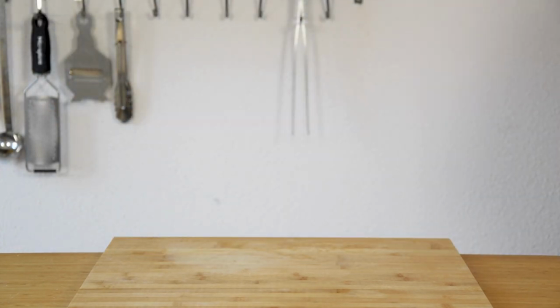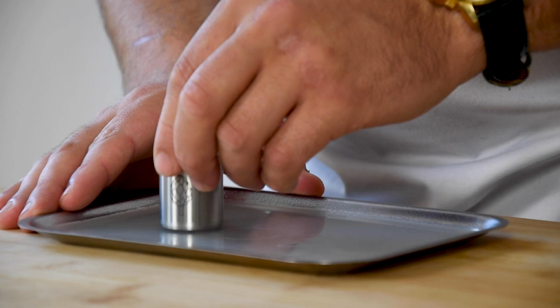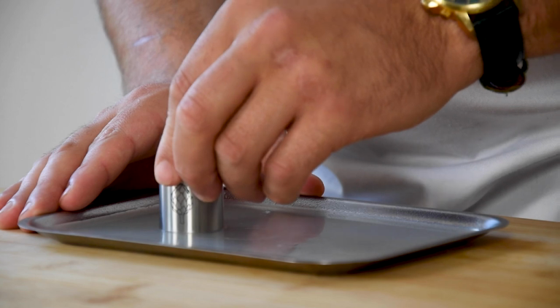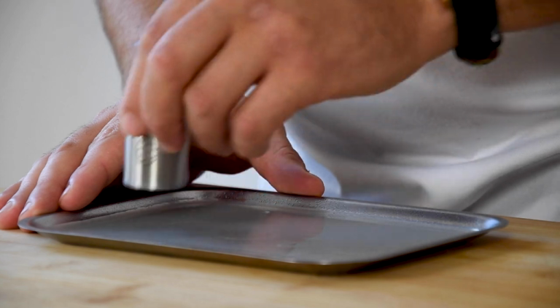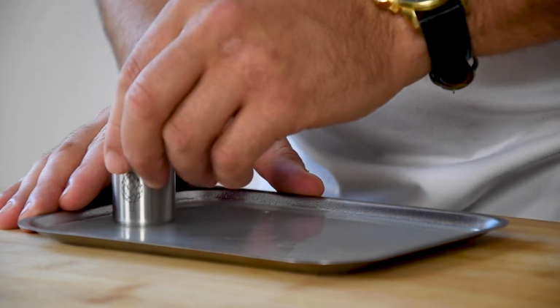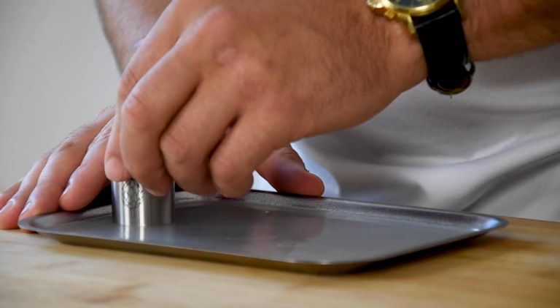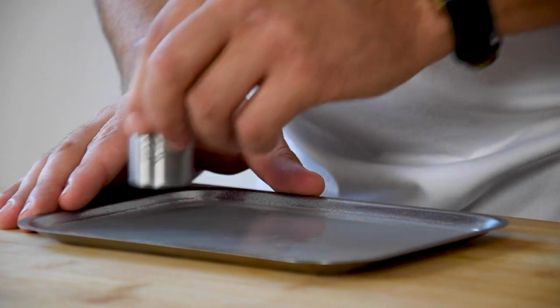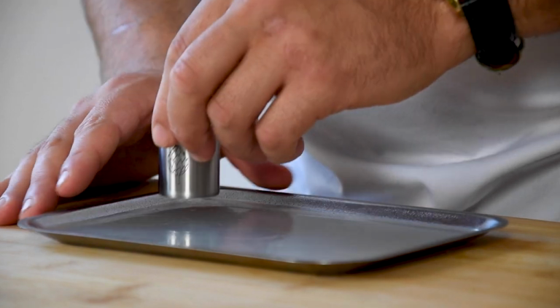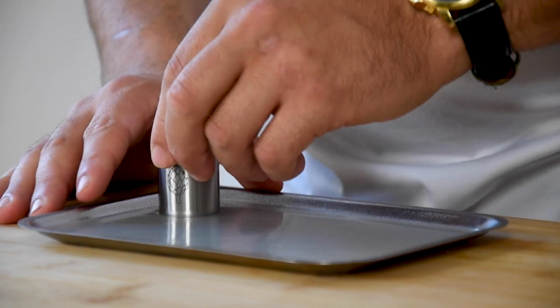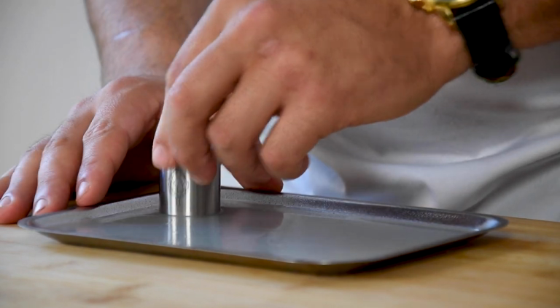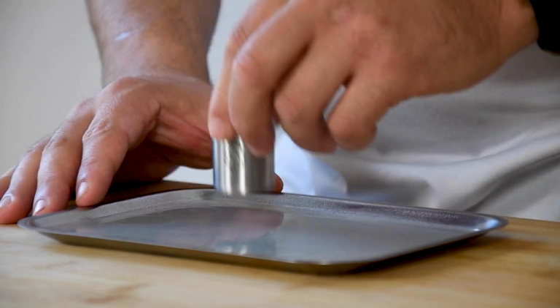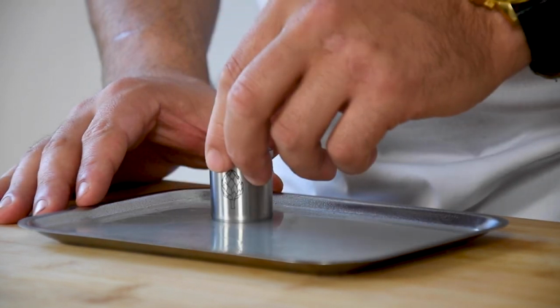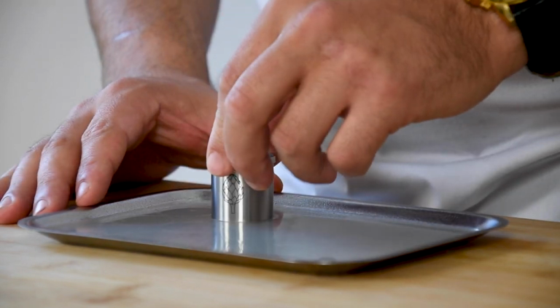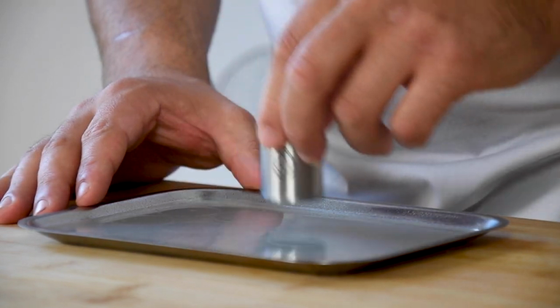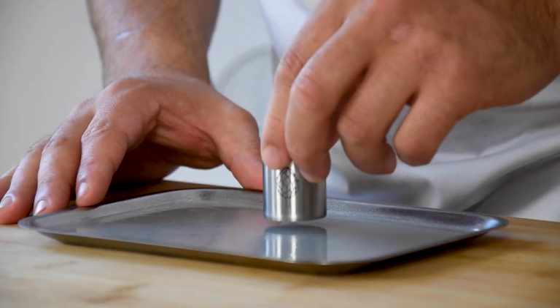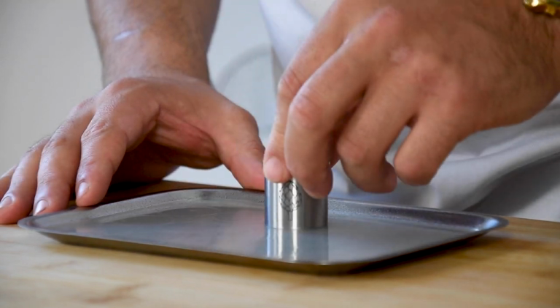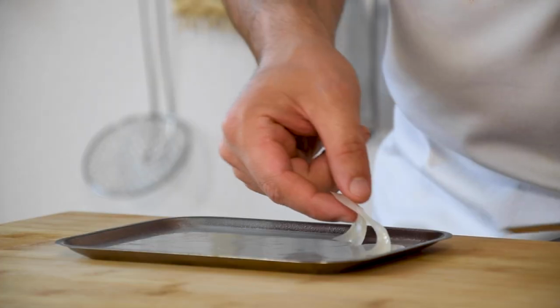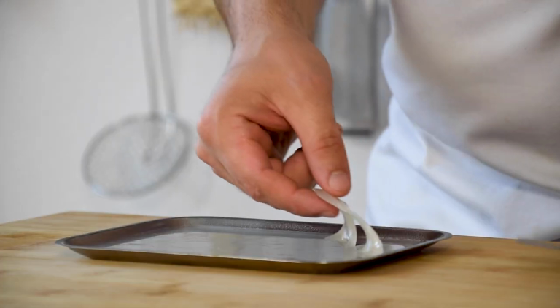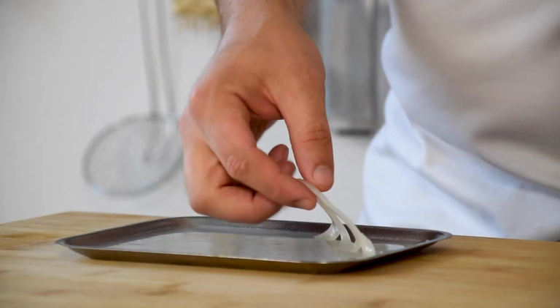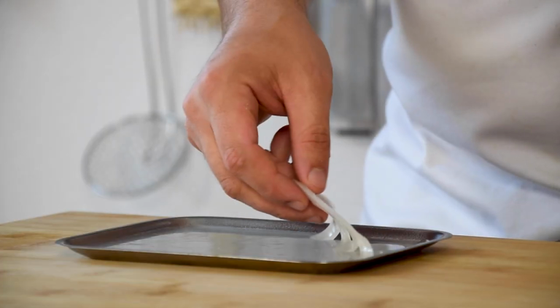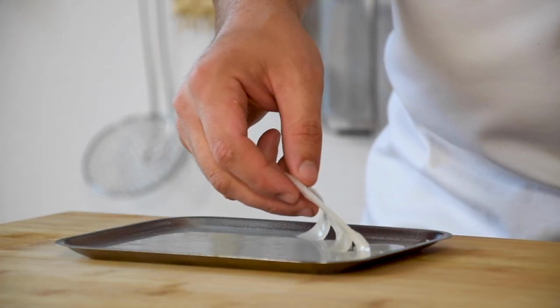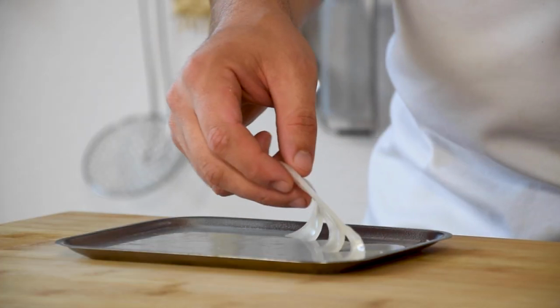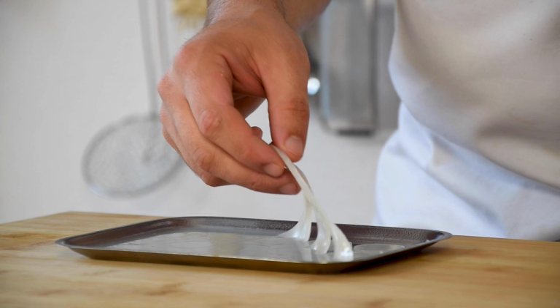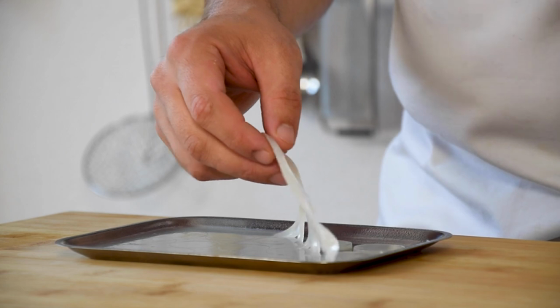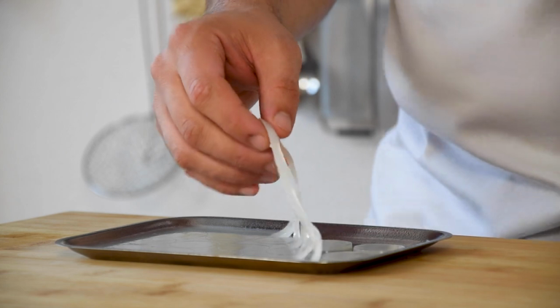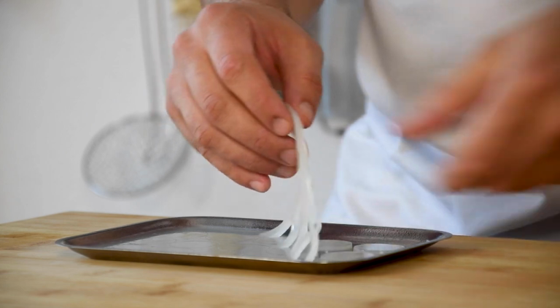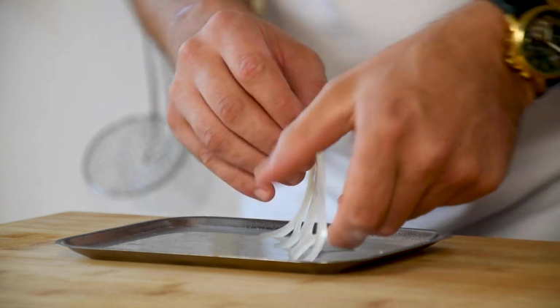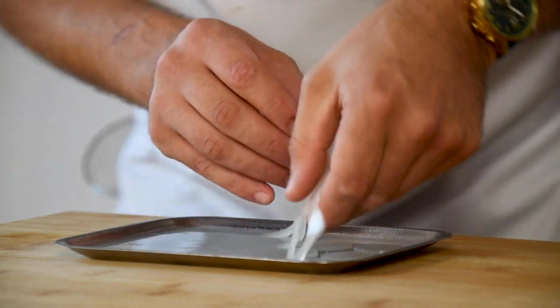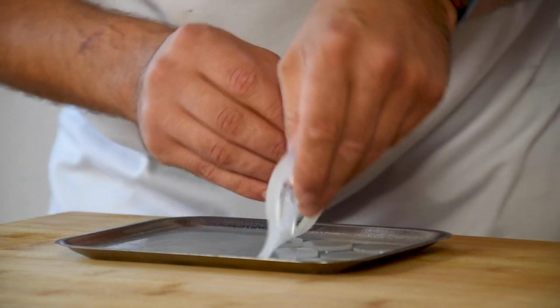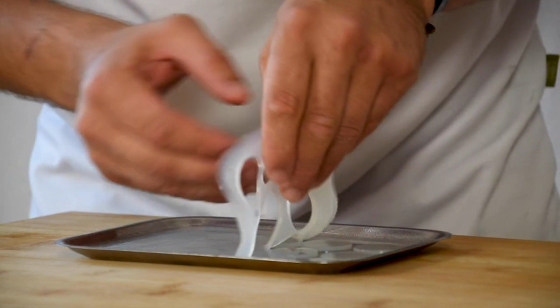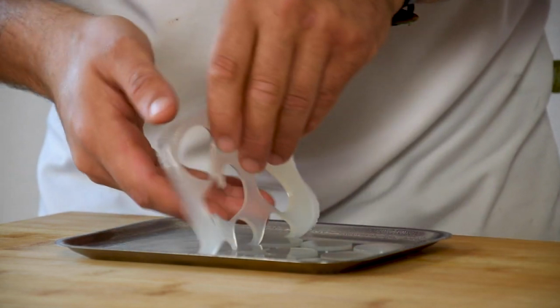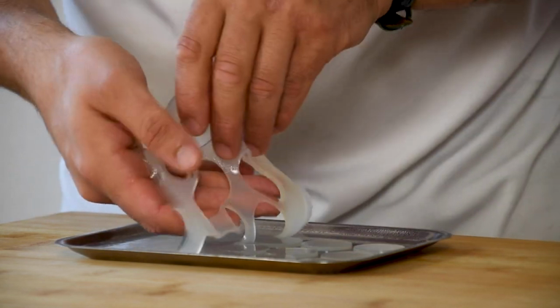Now use a small round cutter to cut the jelly. Remove the trimmings — these we can melt and use again.